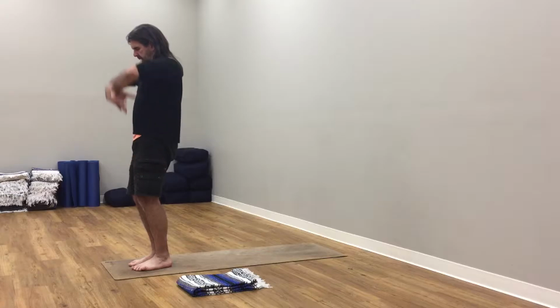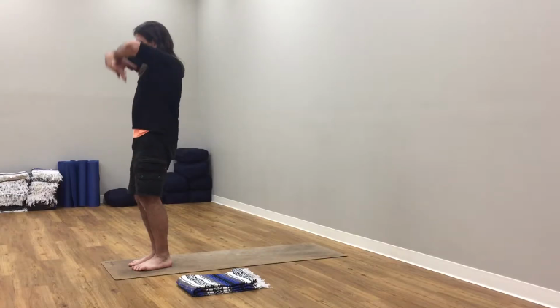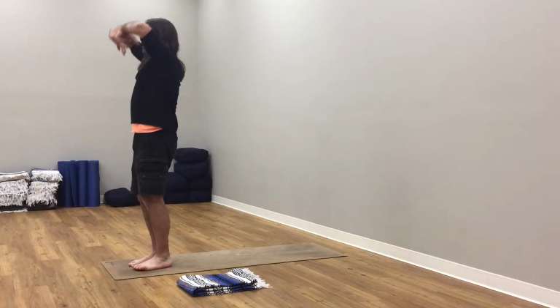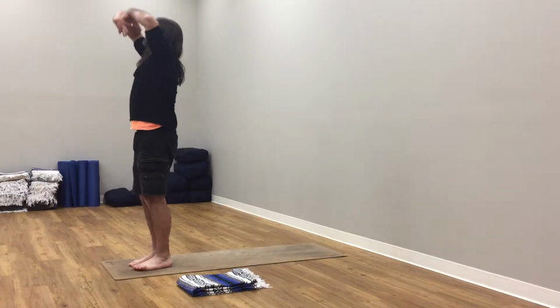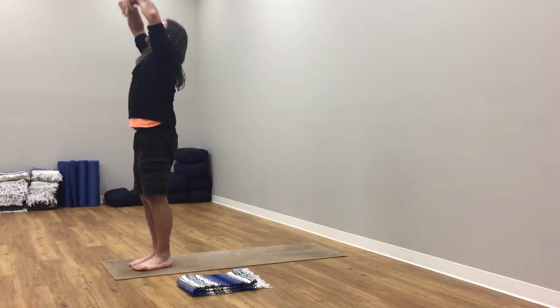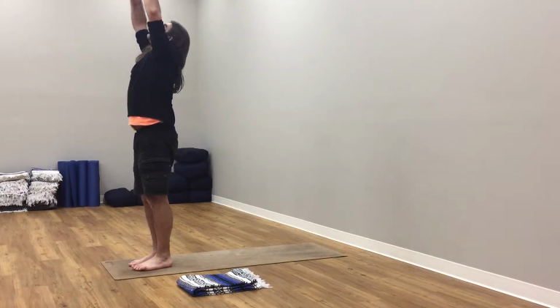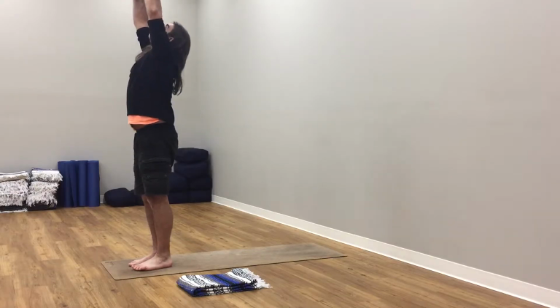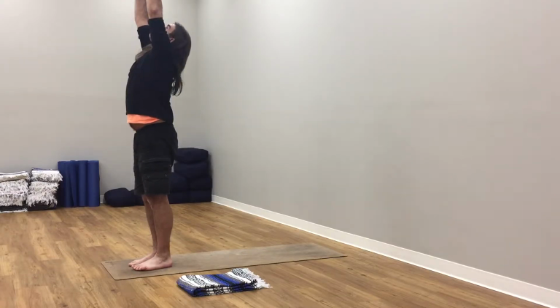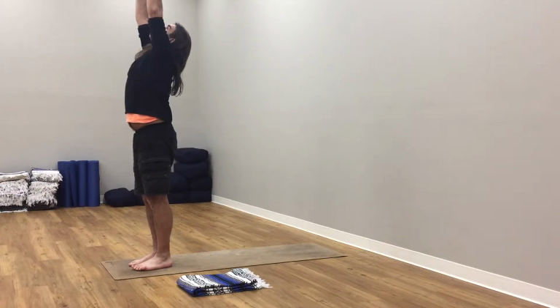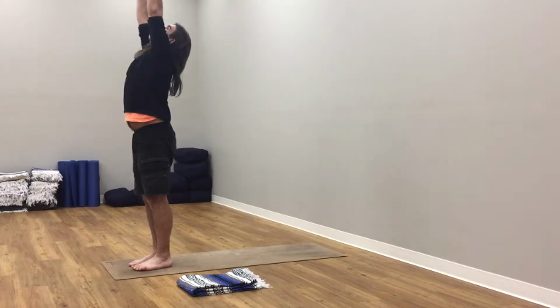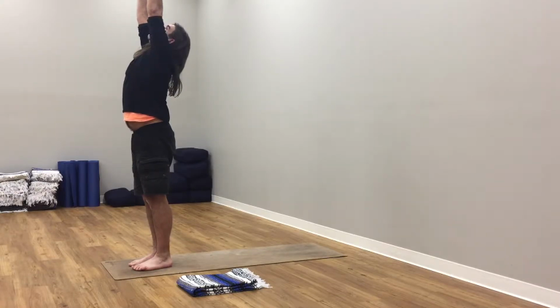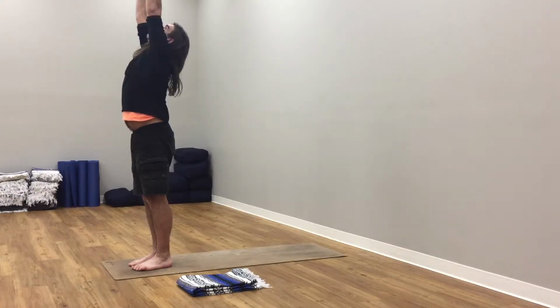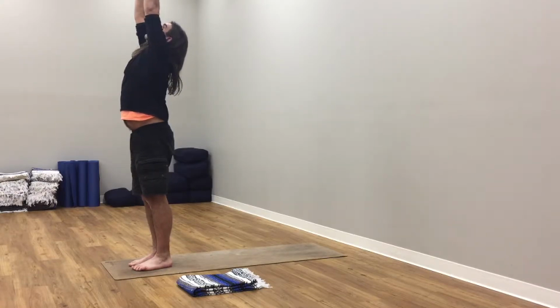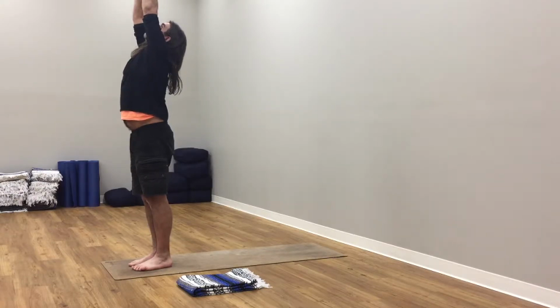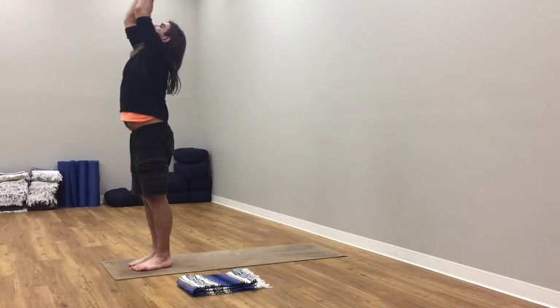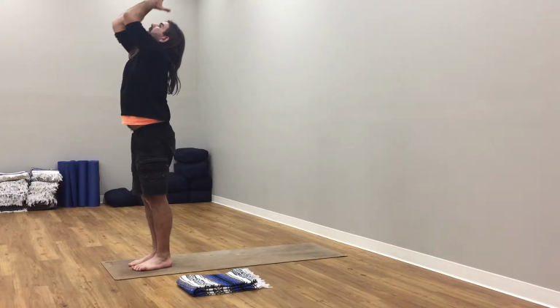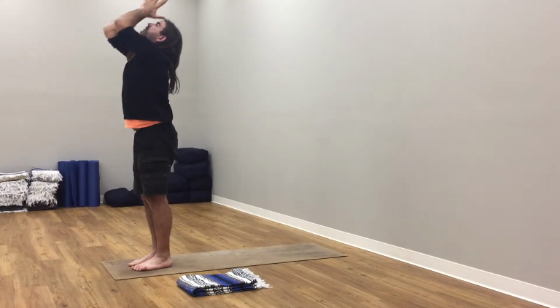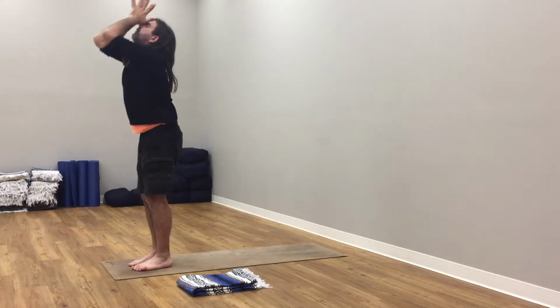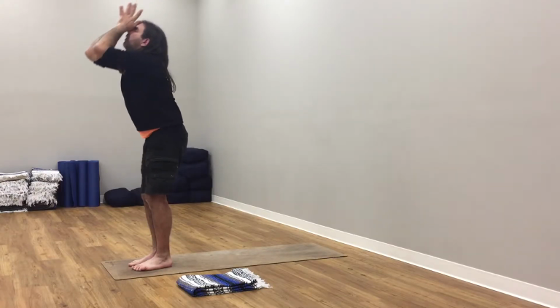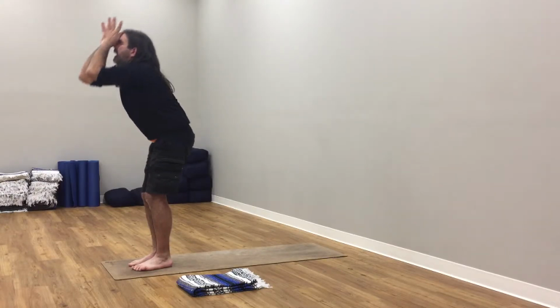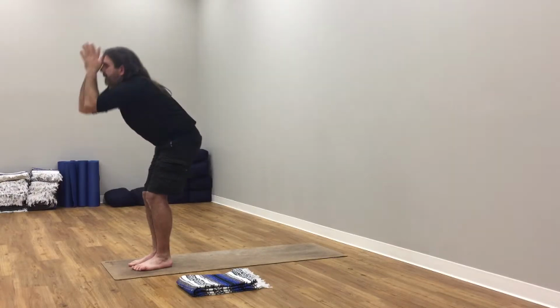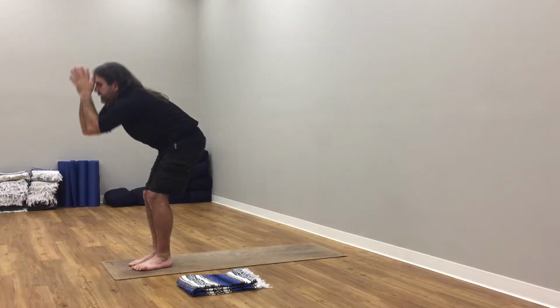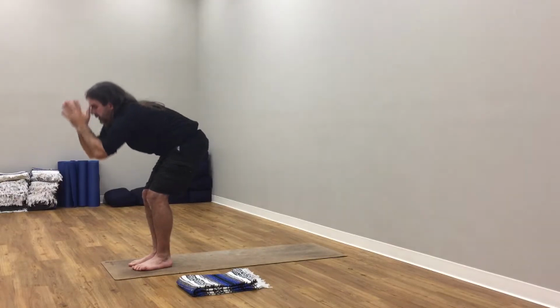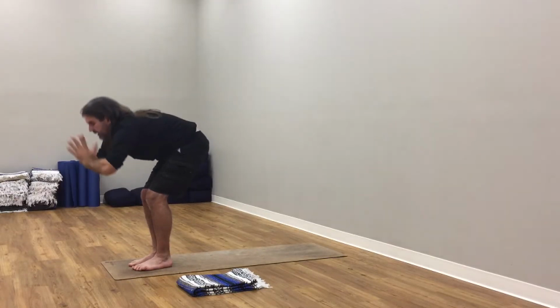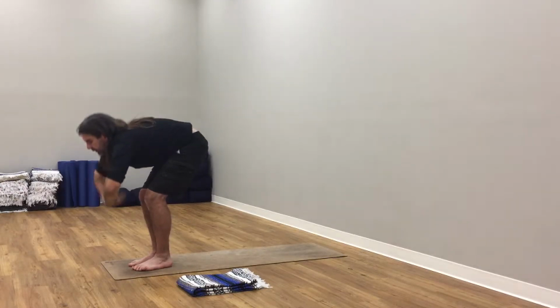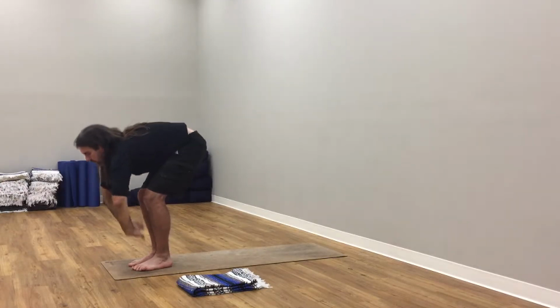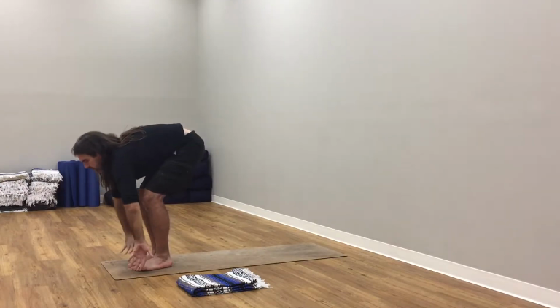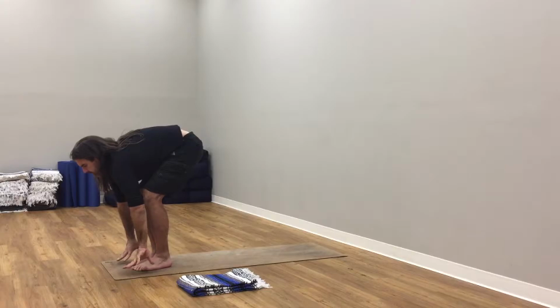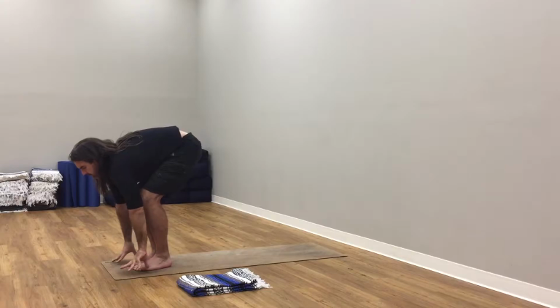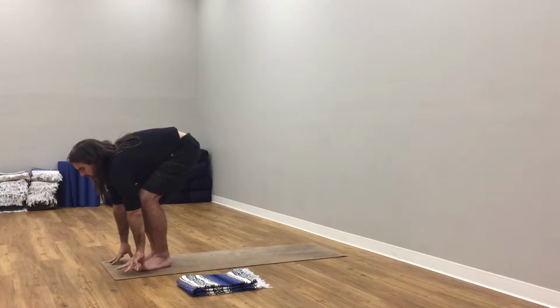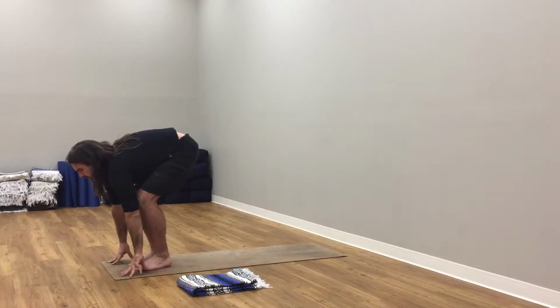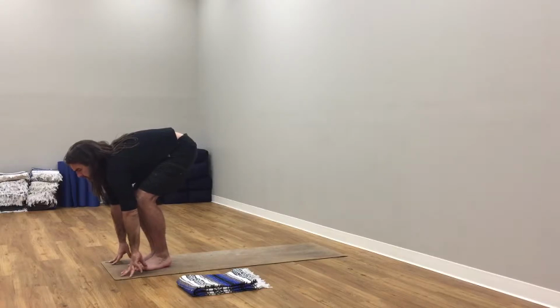Inhale, arms bend, reach up to the sky. Exhale, hands to the forehead. Bend your knees, fold from hips, forward fold.